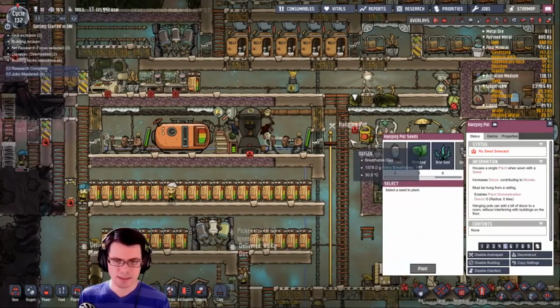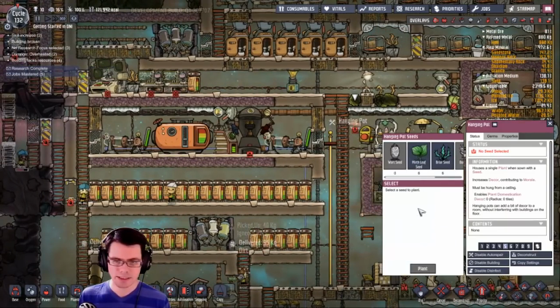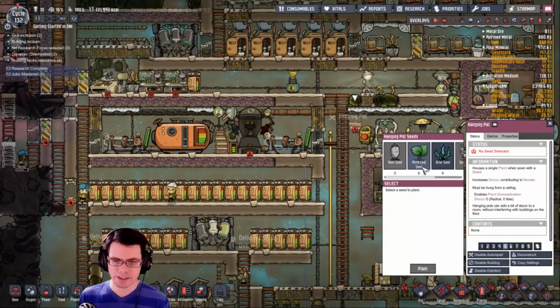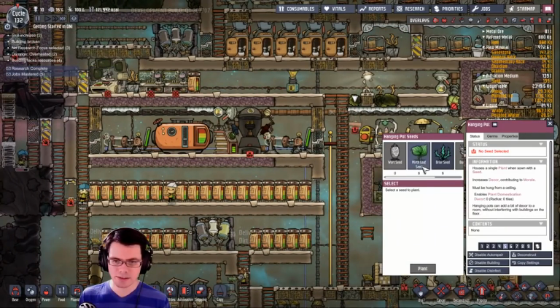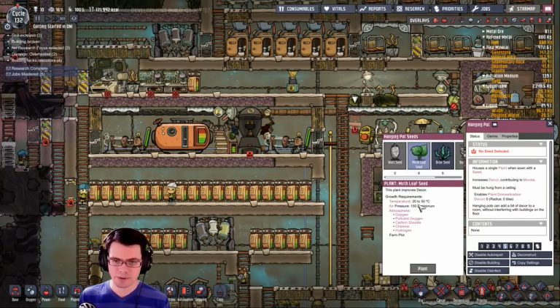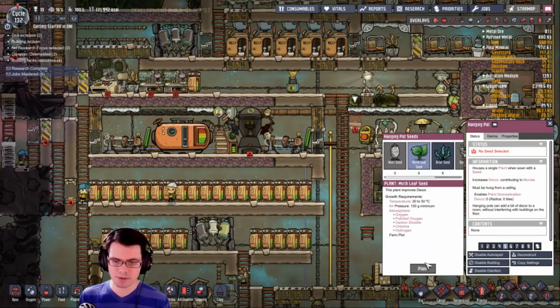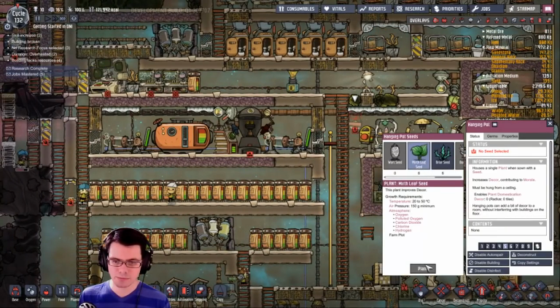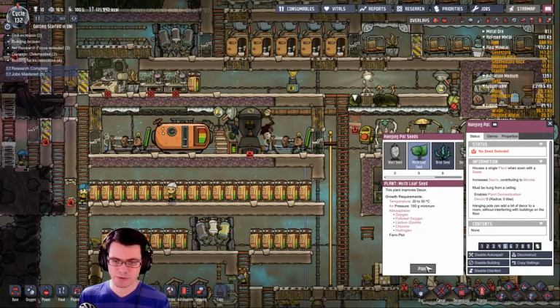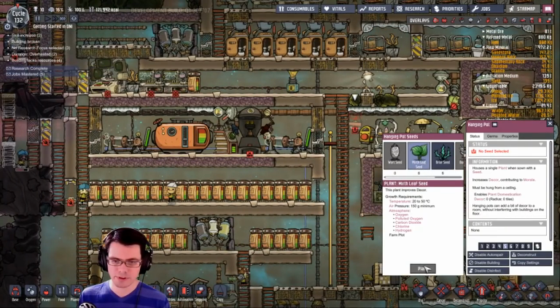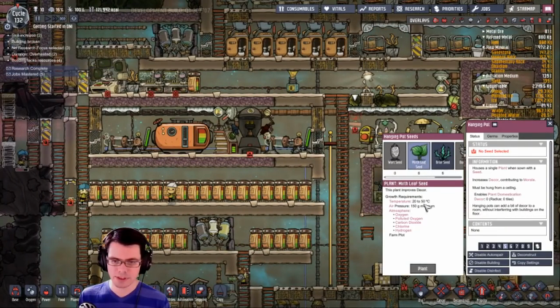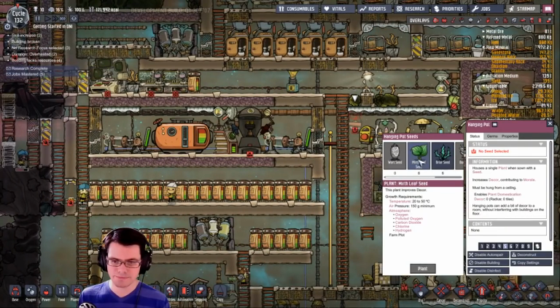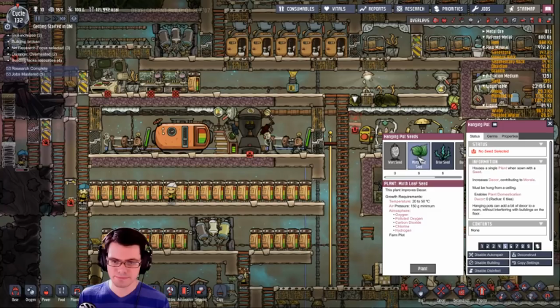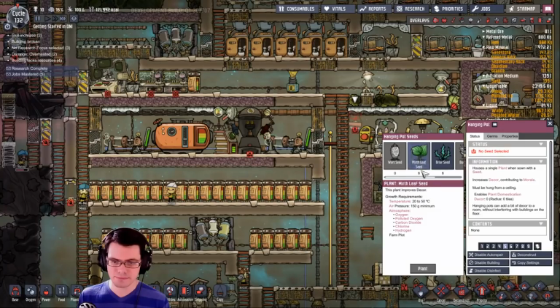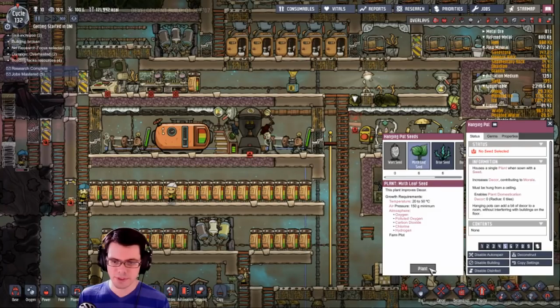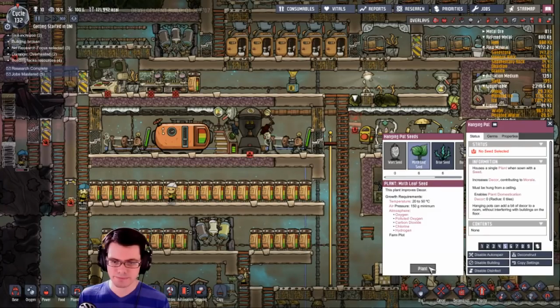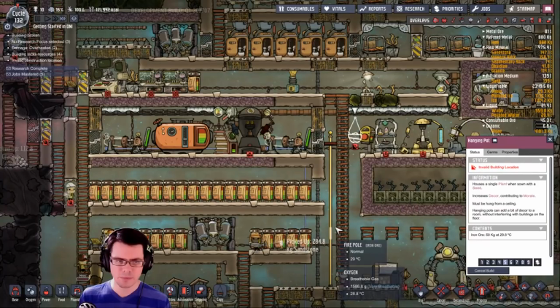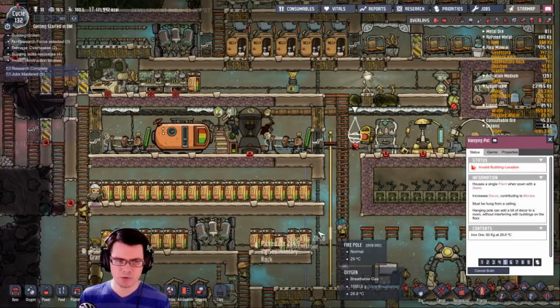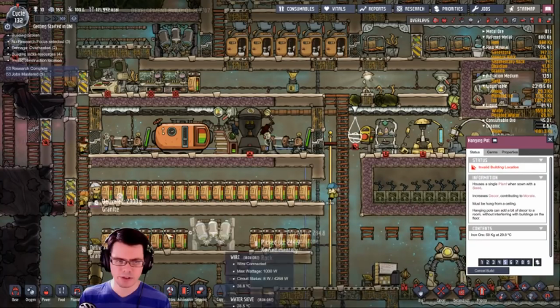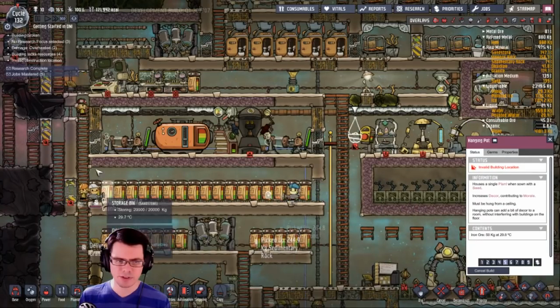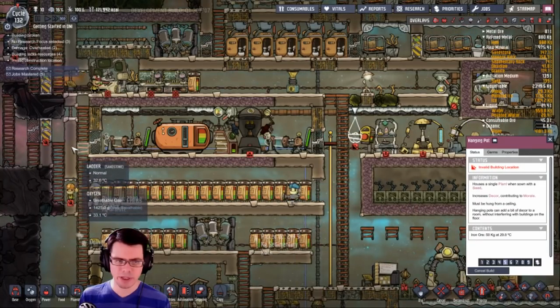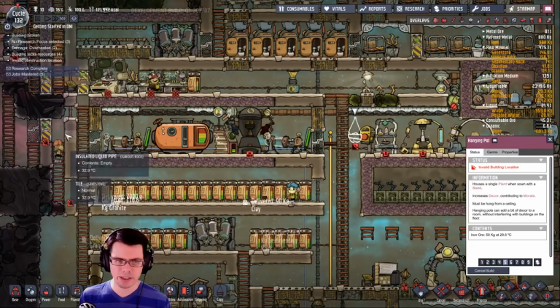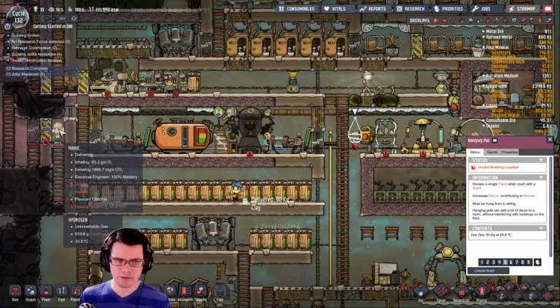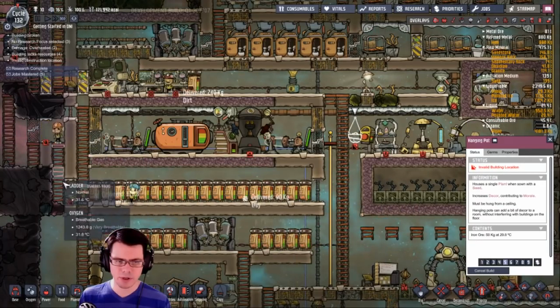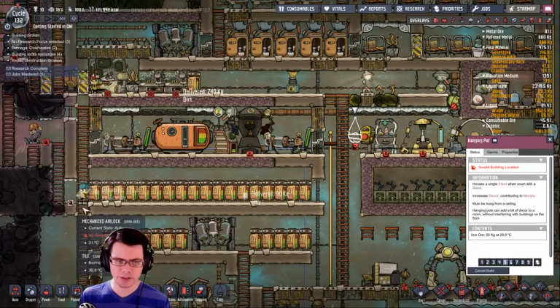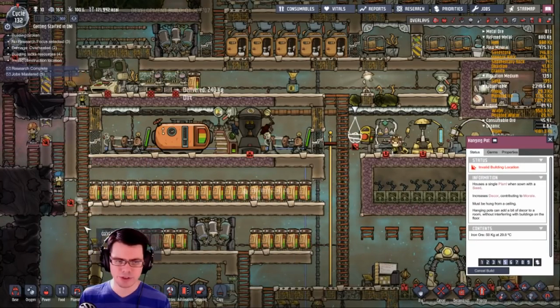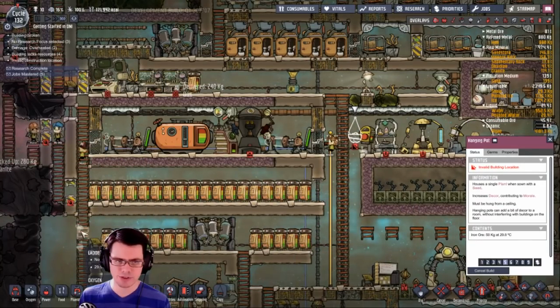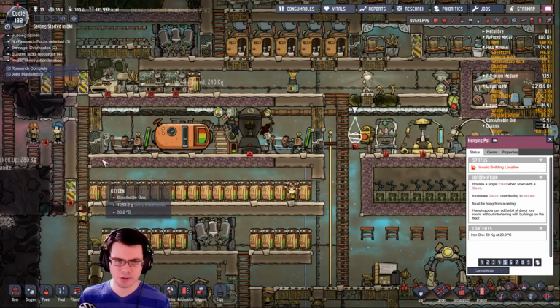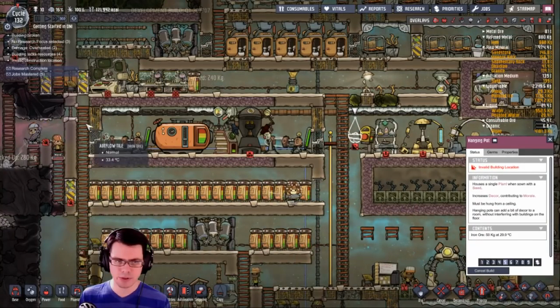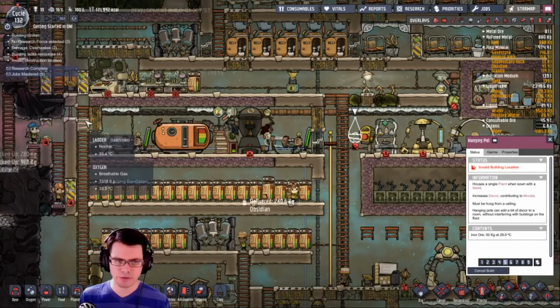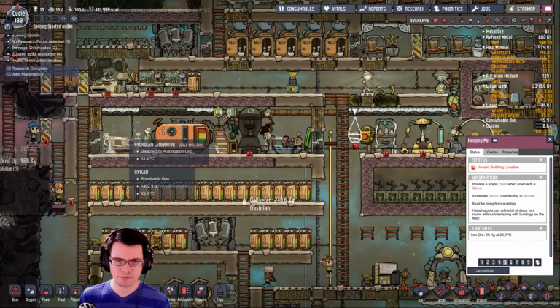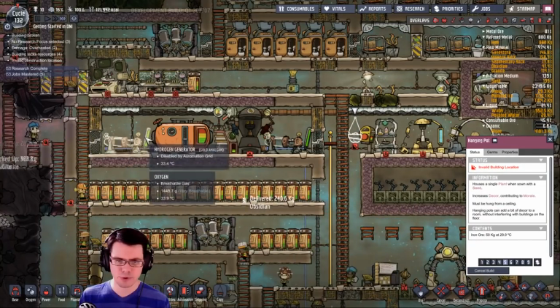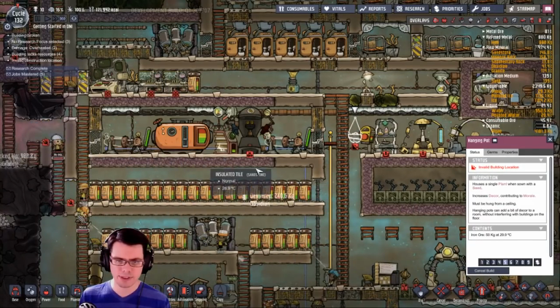Put a little mirth leaf up — no dracos have made it out, no hydrogen is flowing freely.